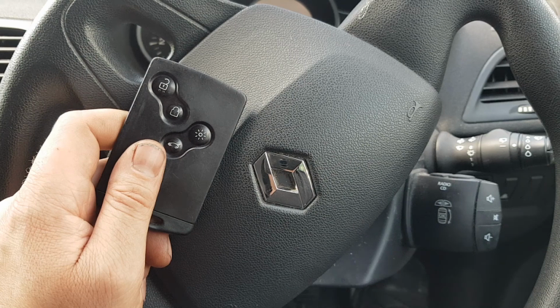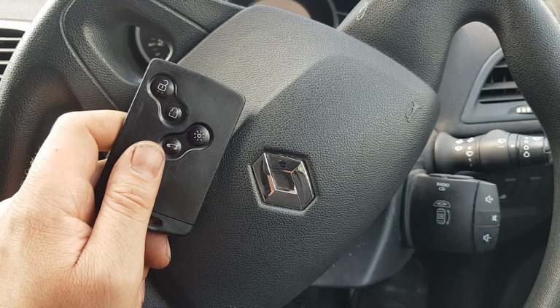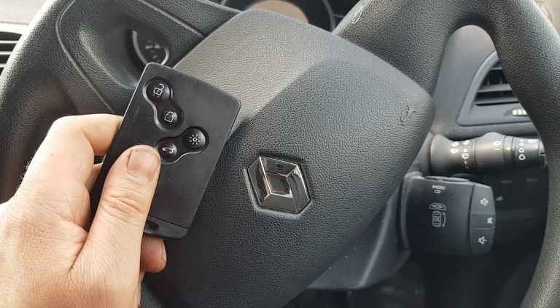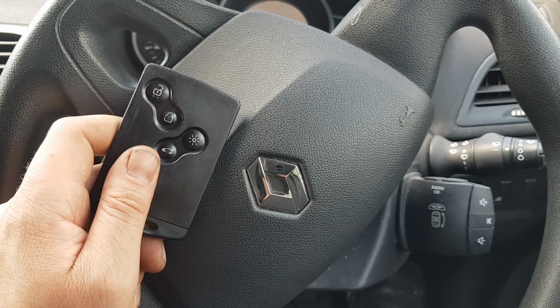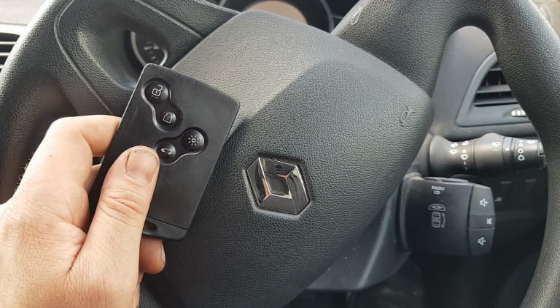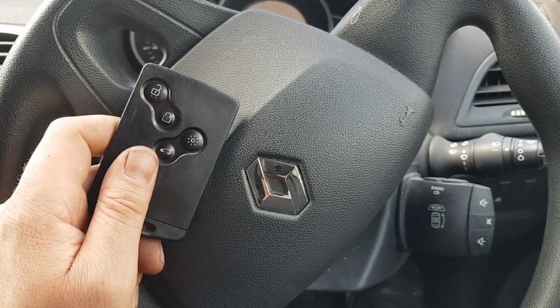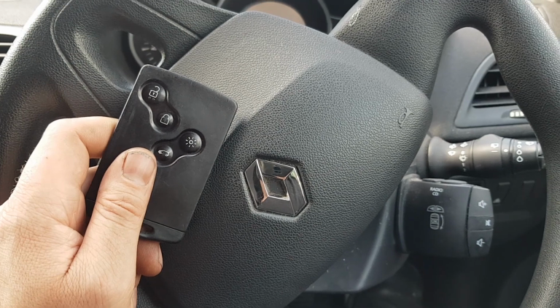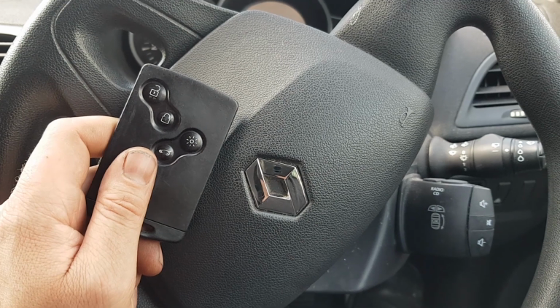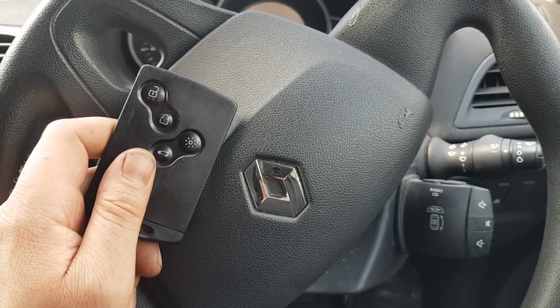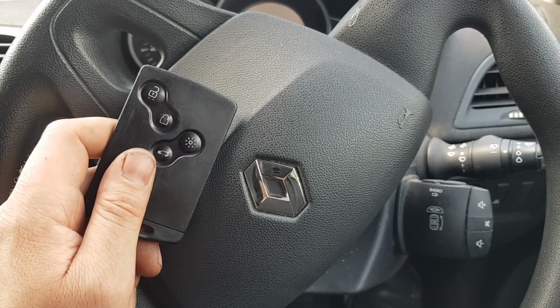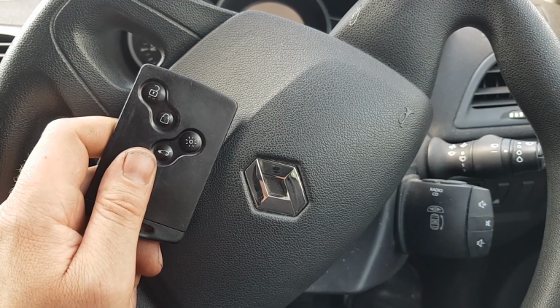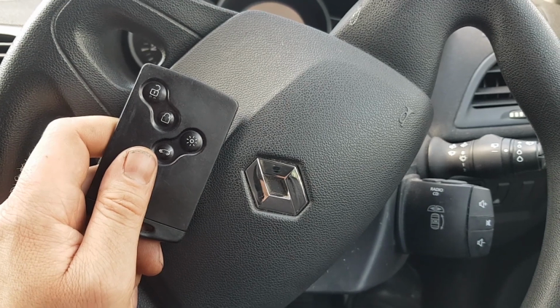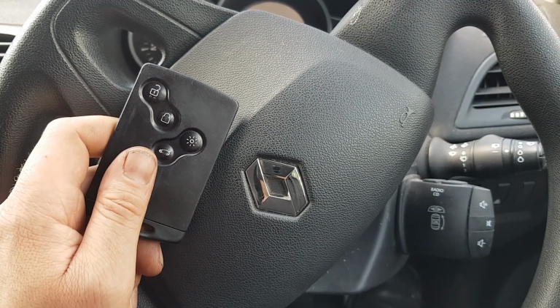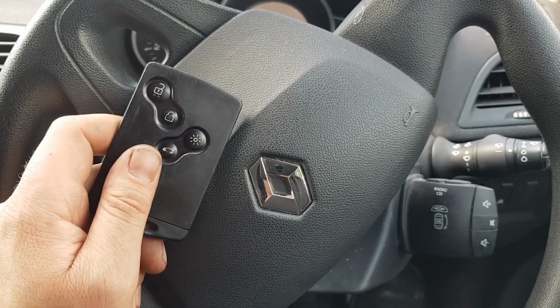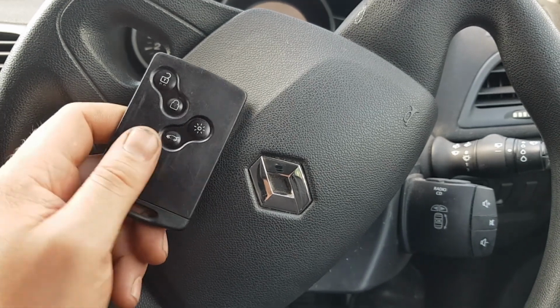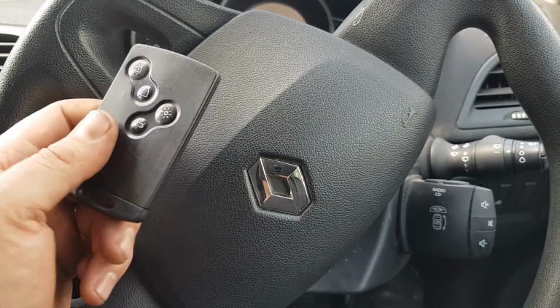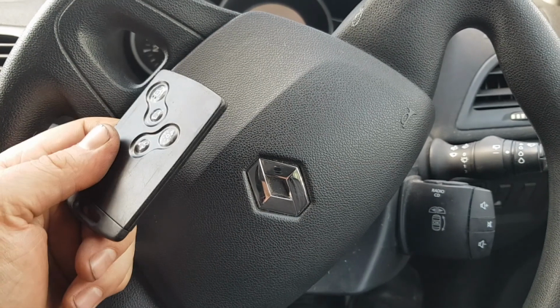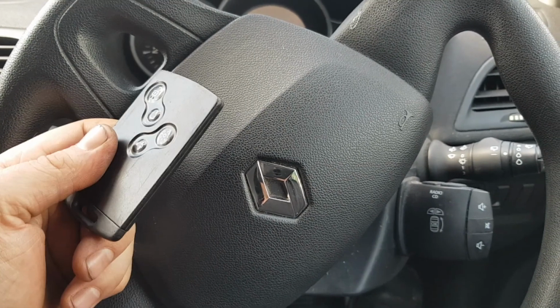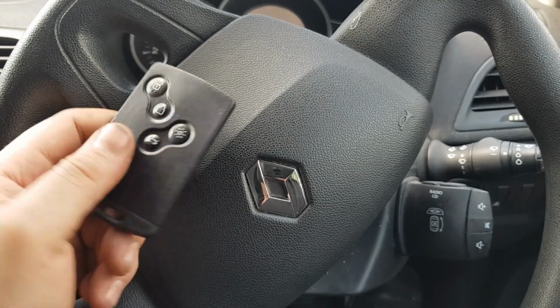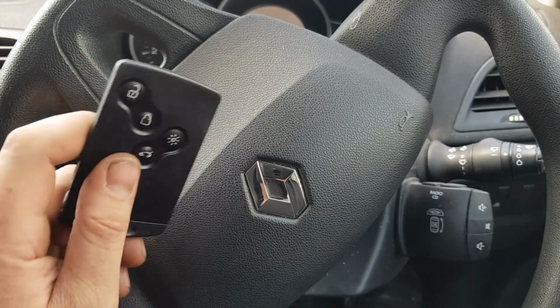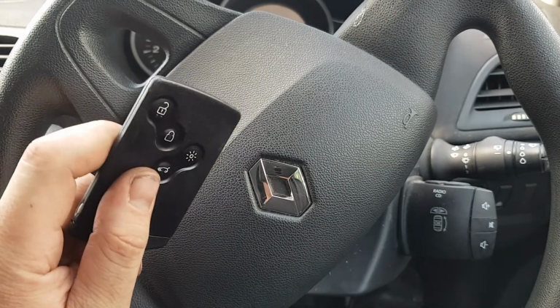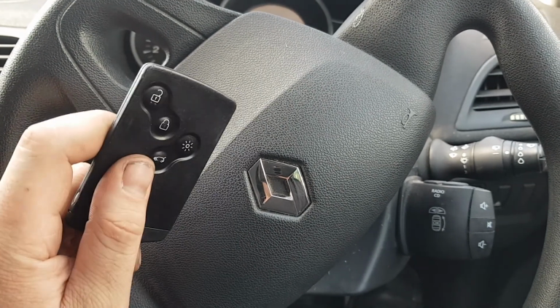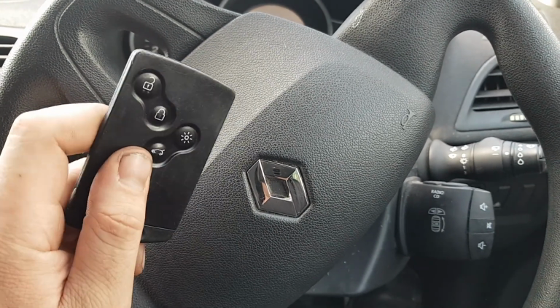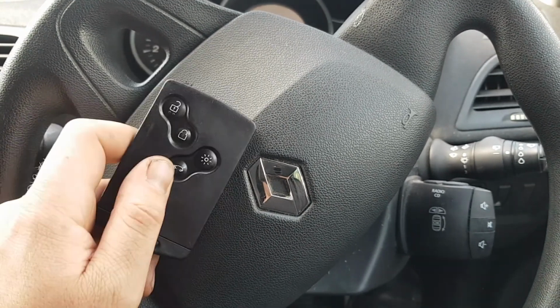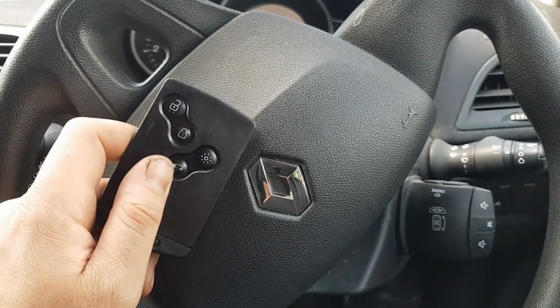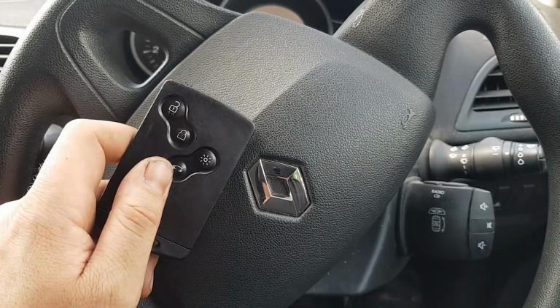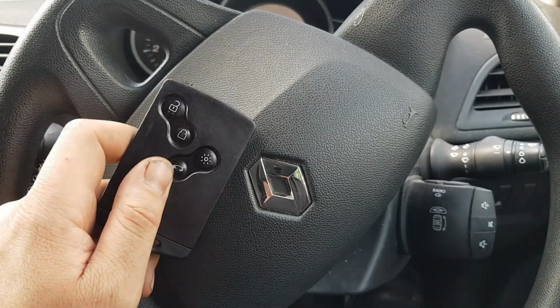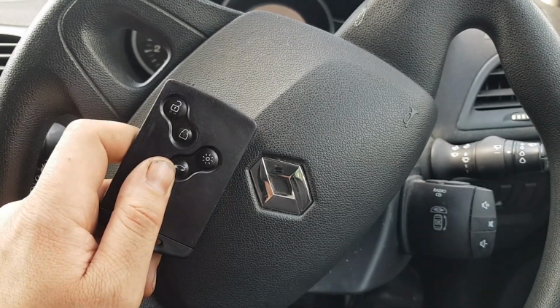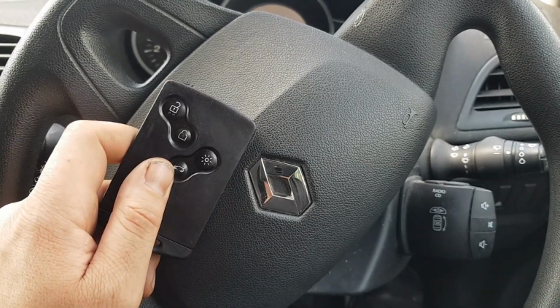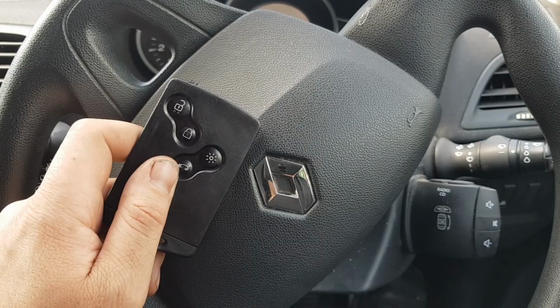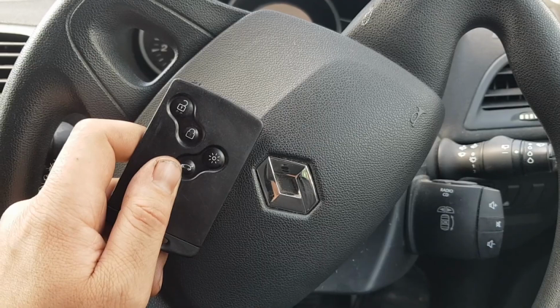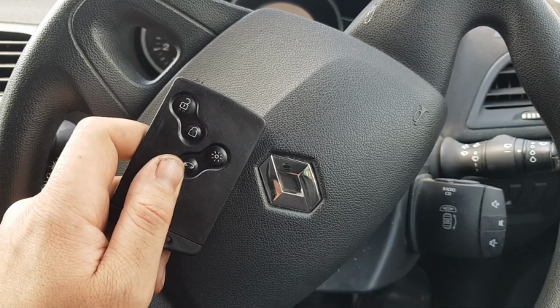Hey everybody, it's Richard Aramort at Diag, and today I've got some key card troubles with a Renault Megane 3.